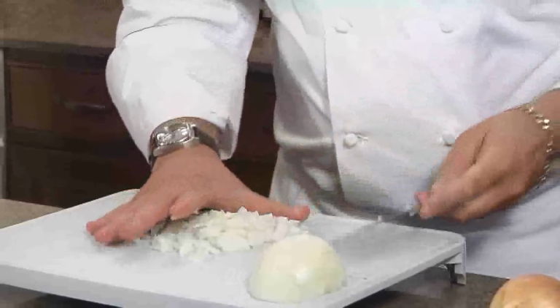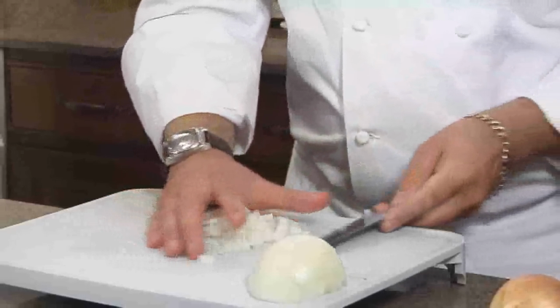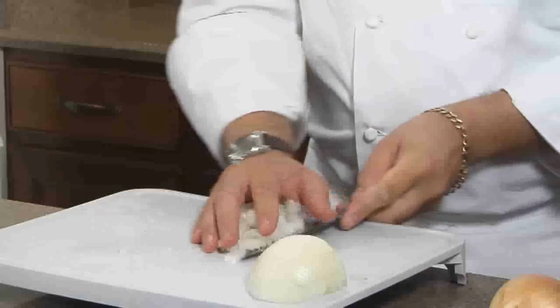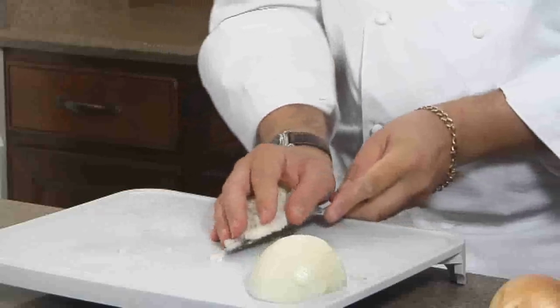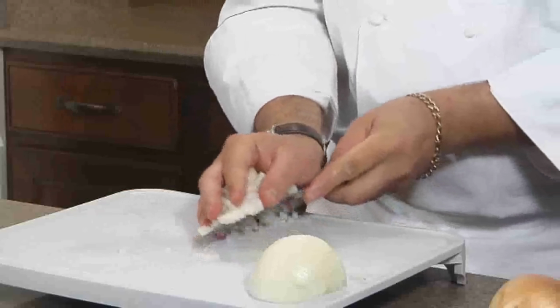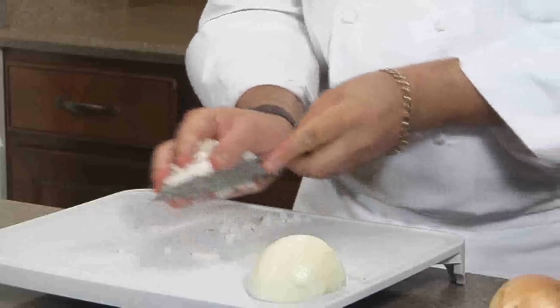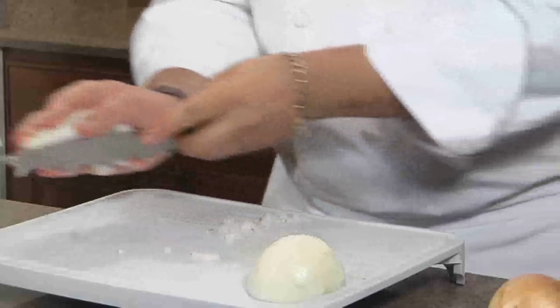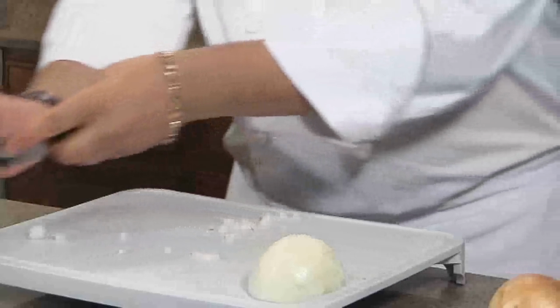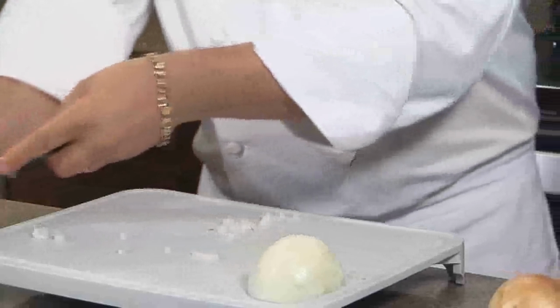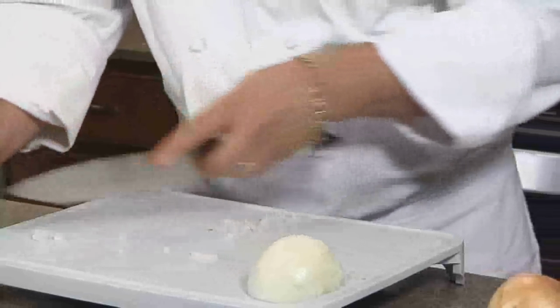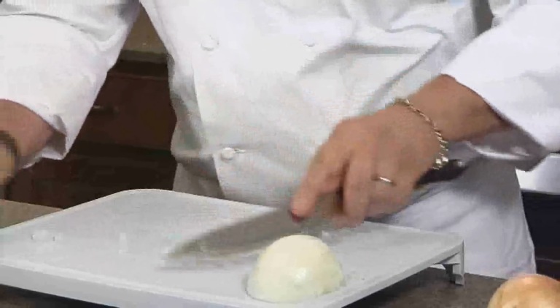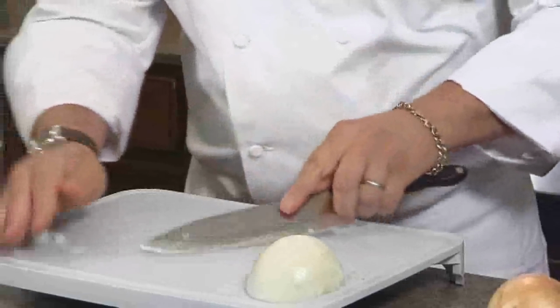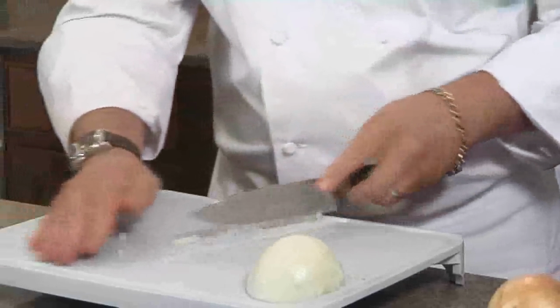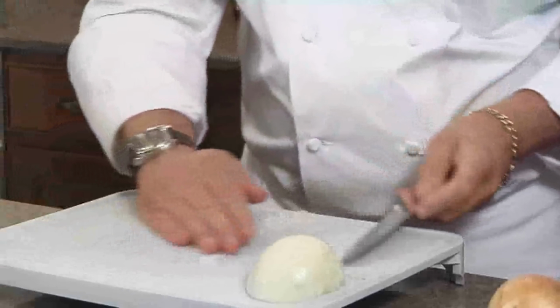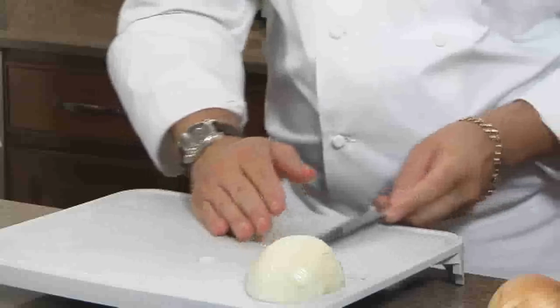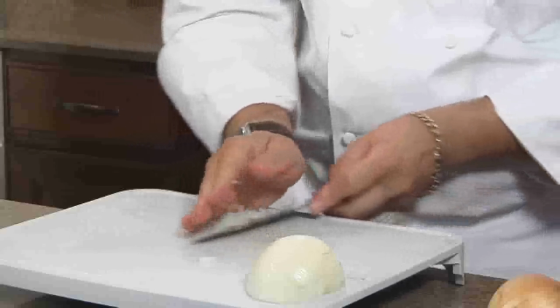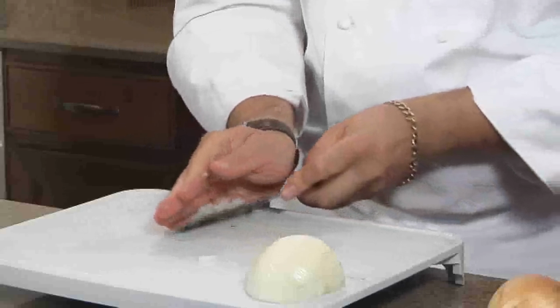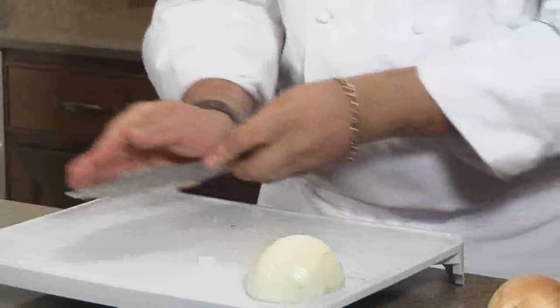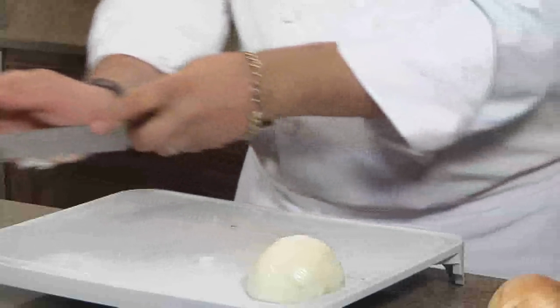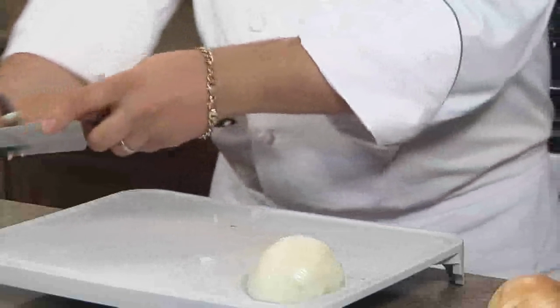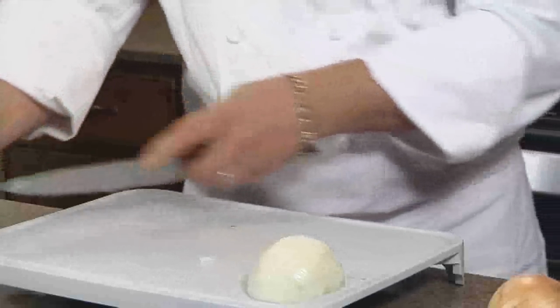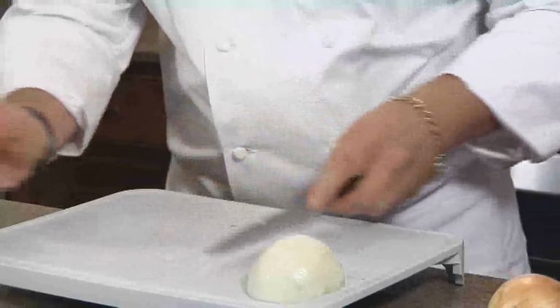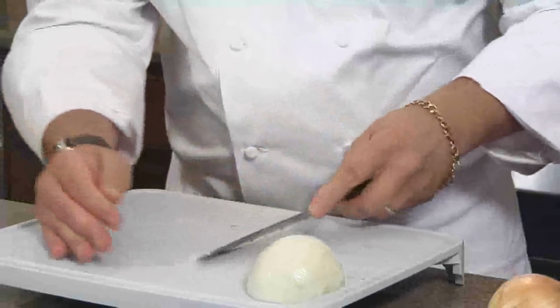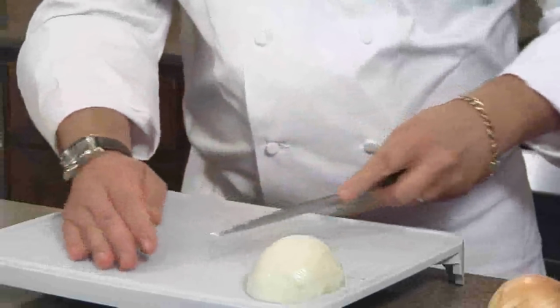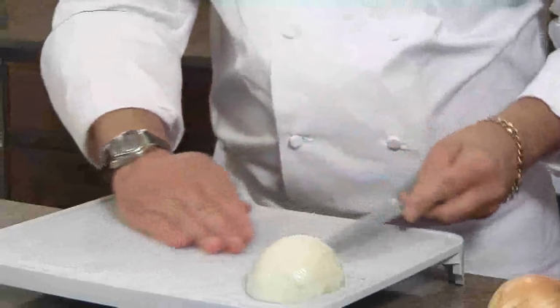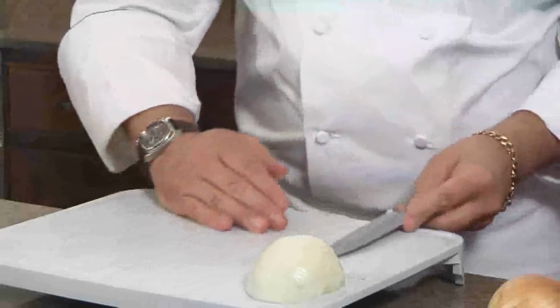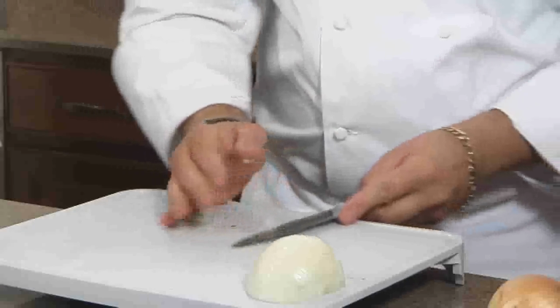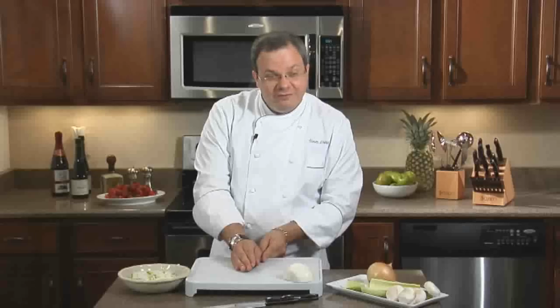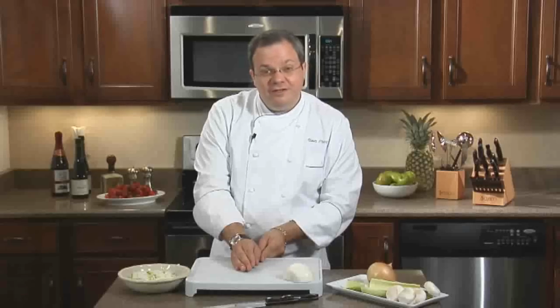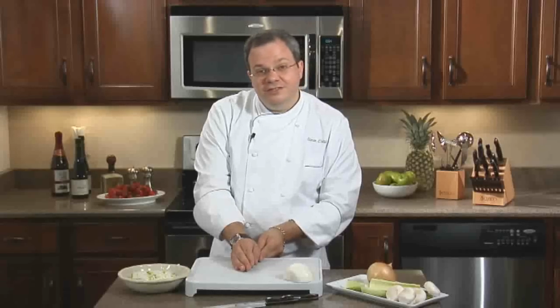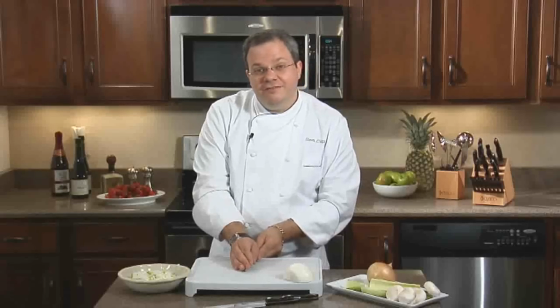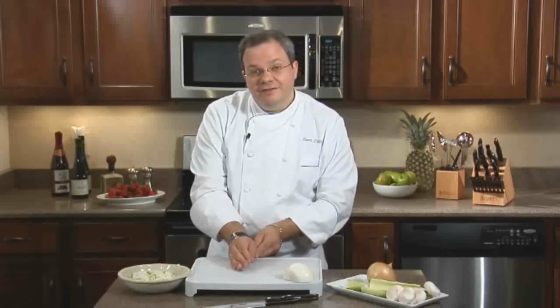And with that, we have our ingredients ready for our soup. The most versatile knife in the kitchen — the French chef knife.